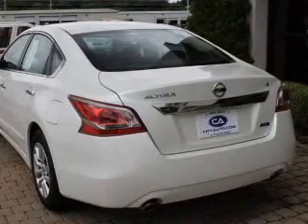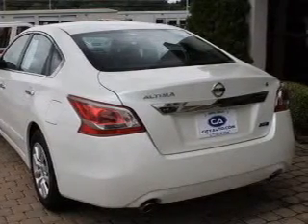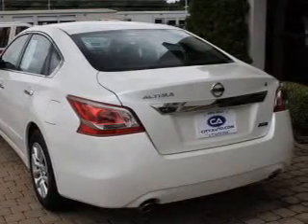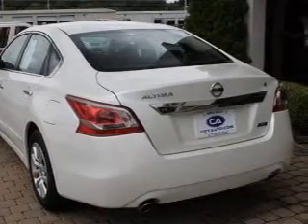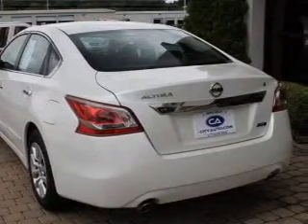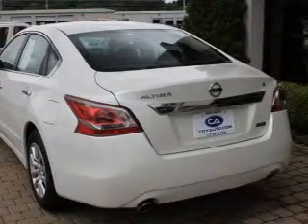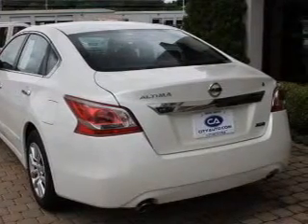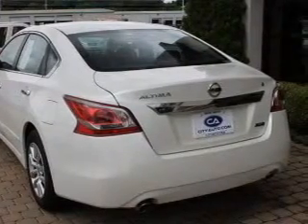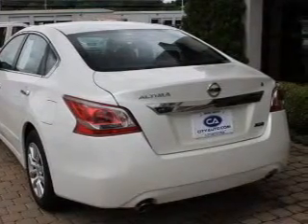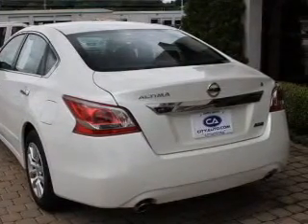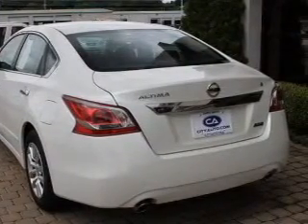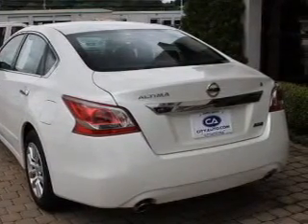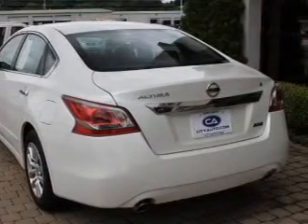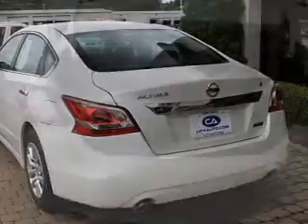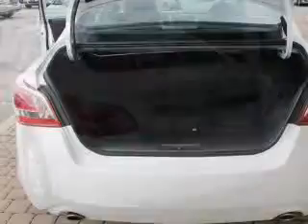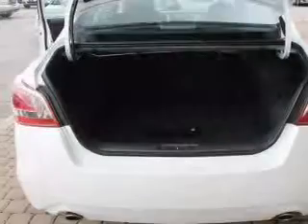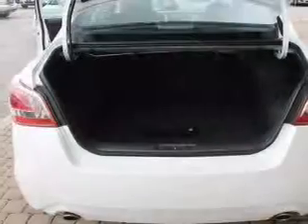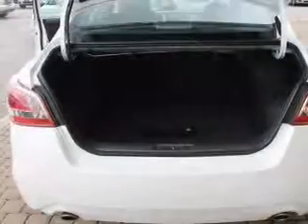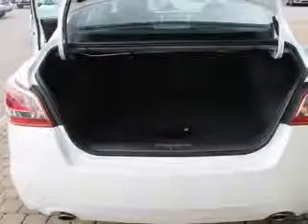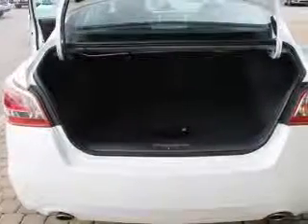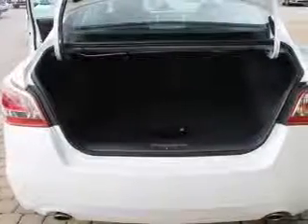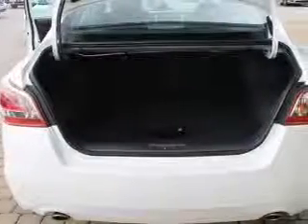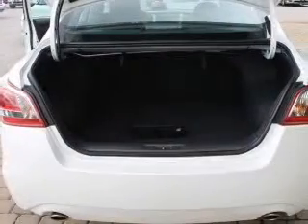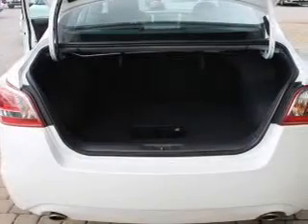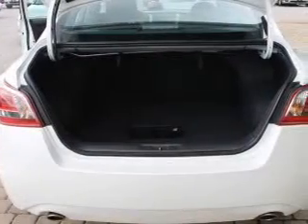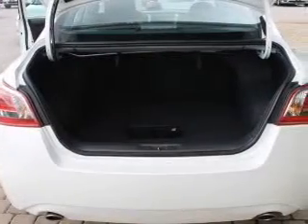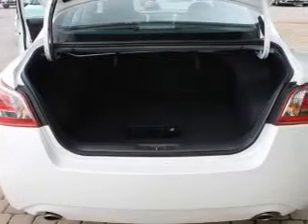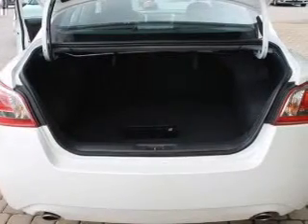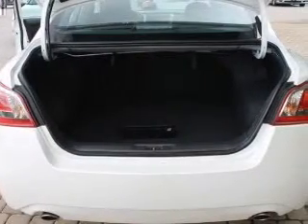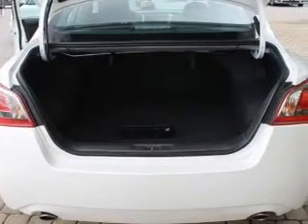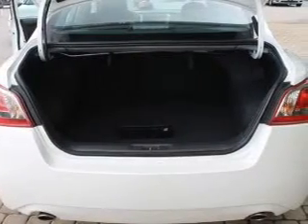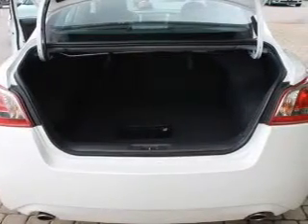Additional features include a trip computer, an MP3 player, privacy glass, power windows, and power steering.